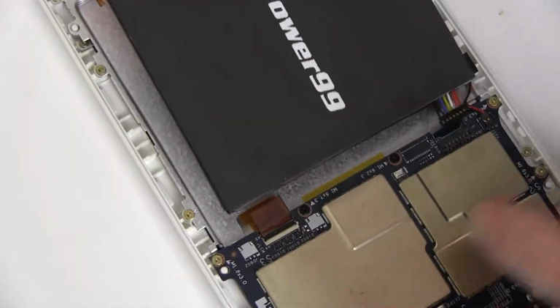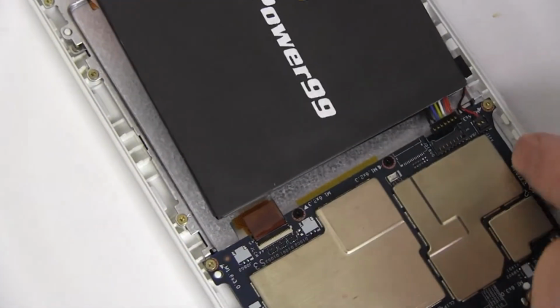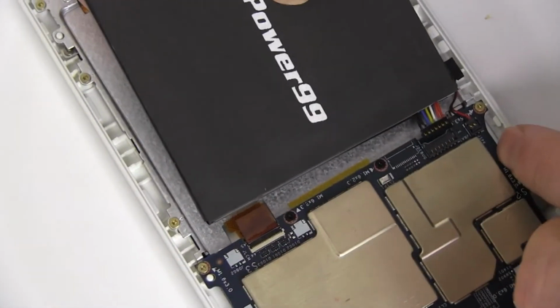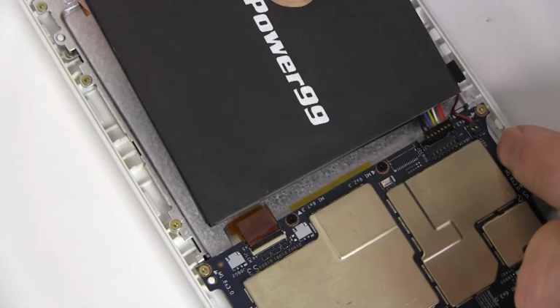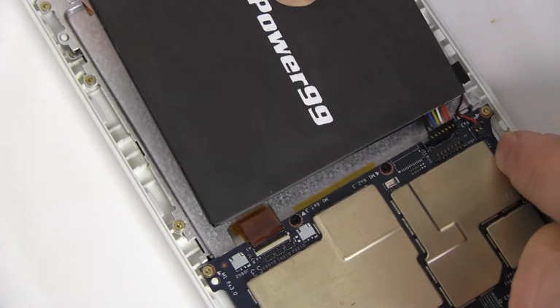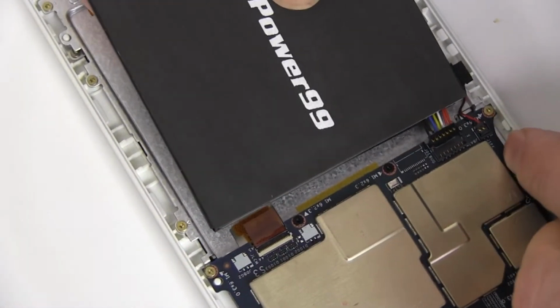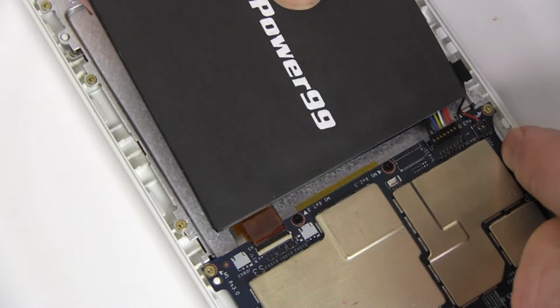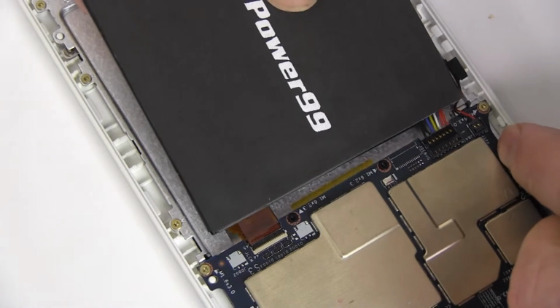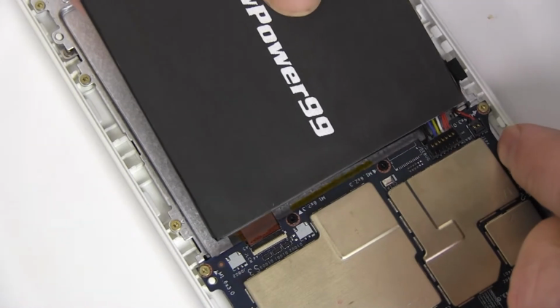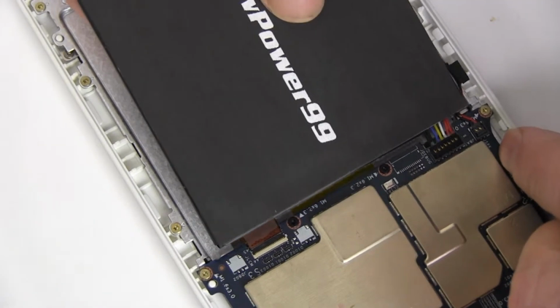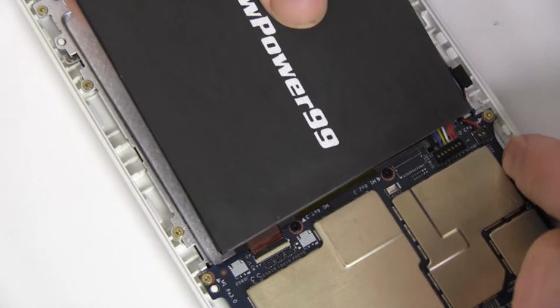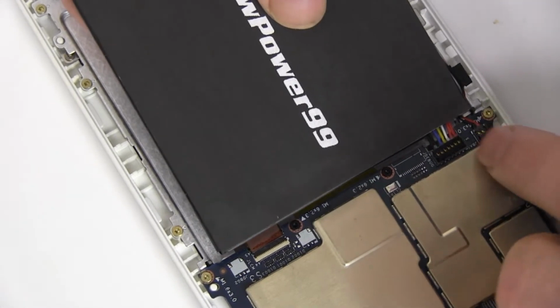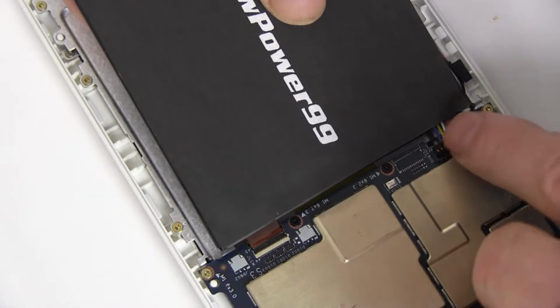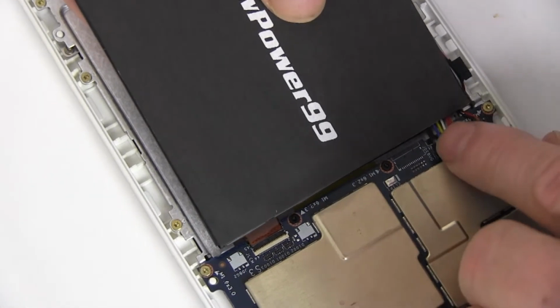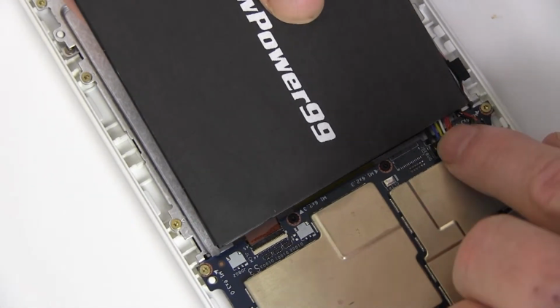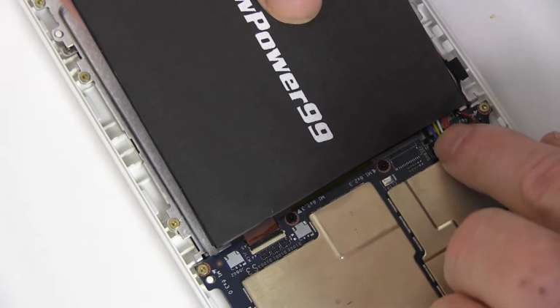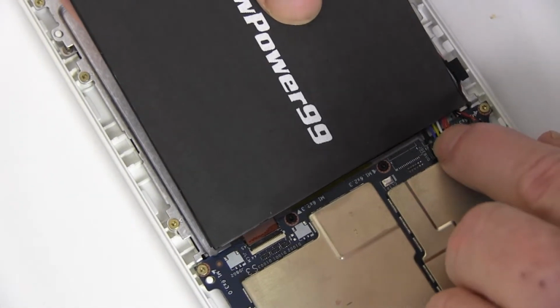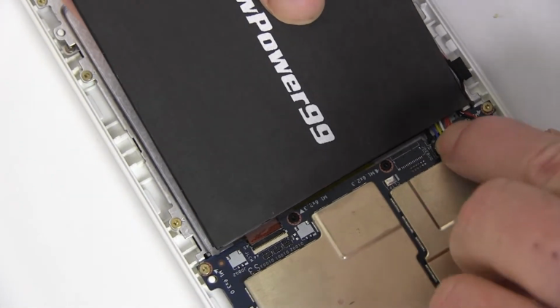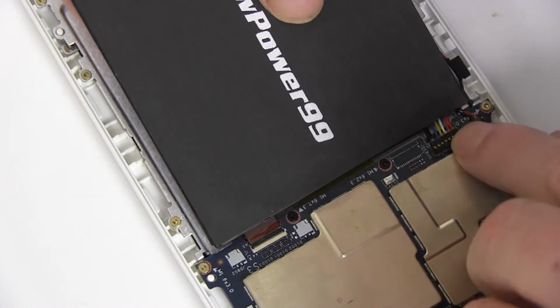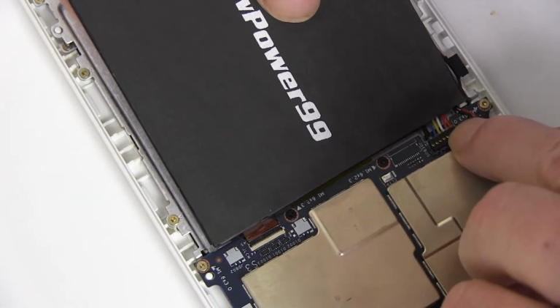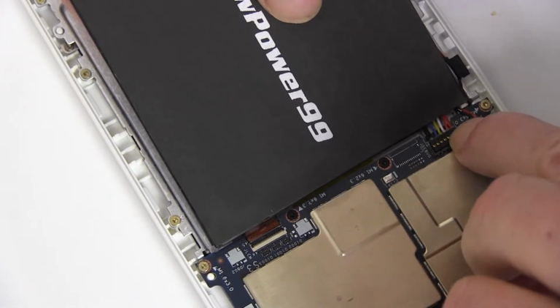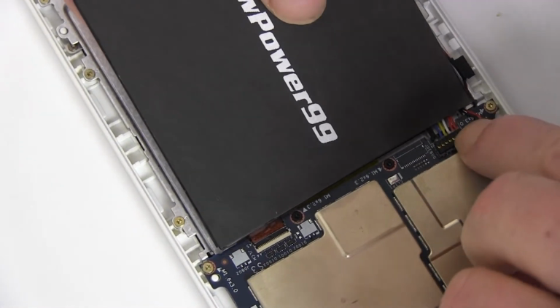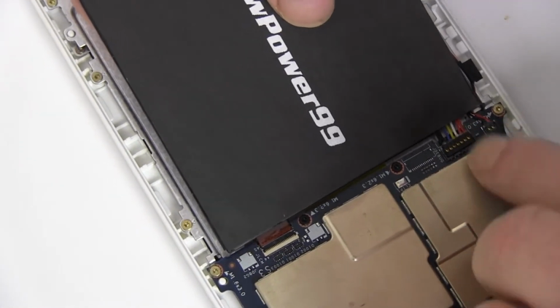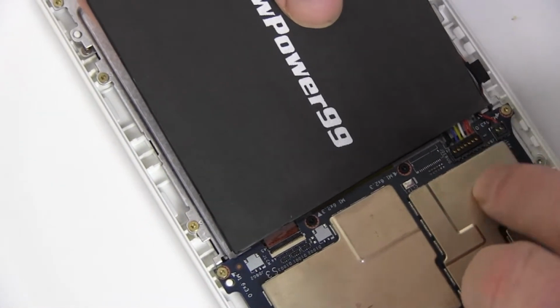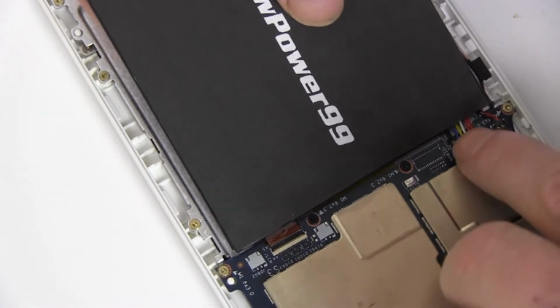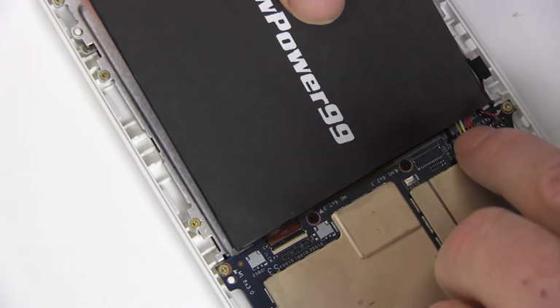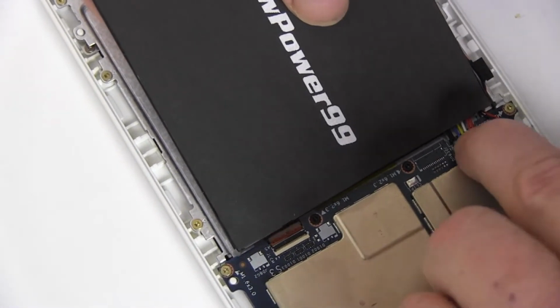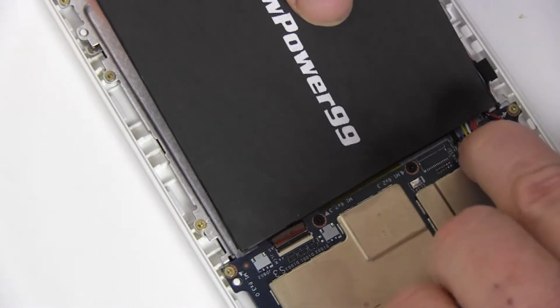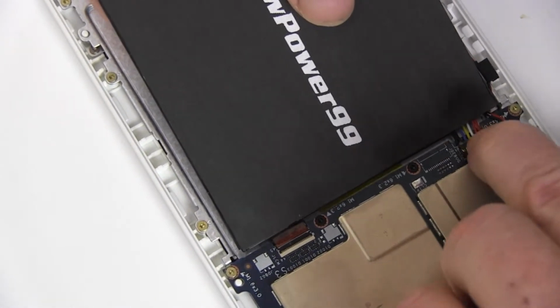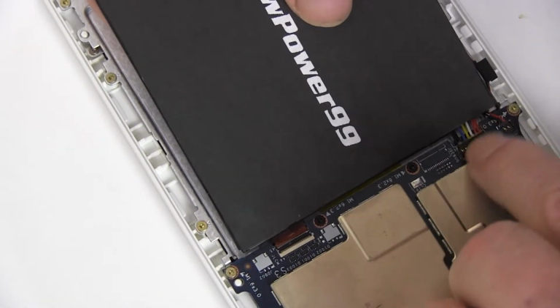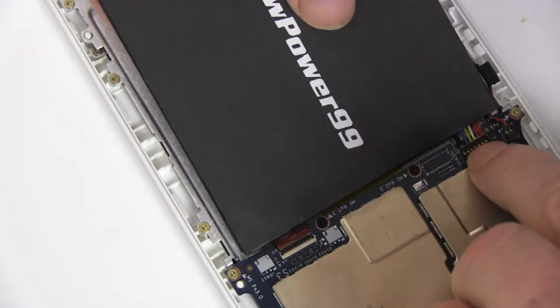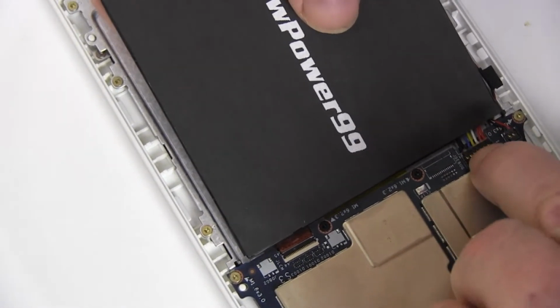Connect your new extended life battery from newpower99.com and seat it into your device.